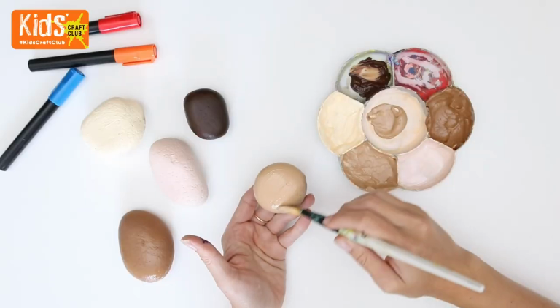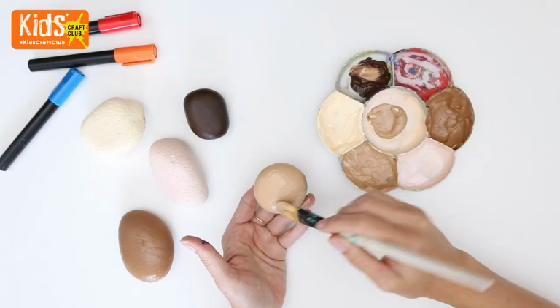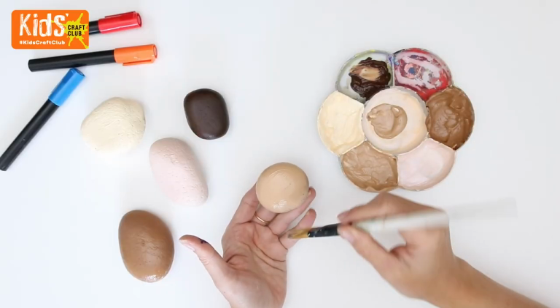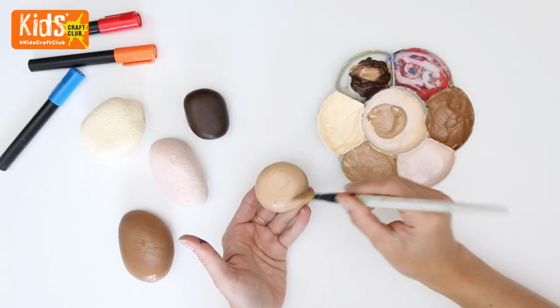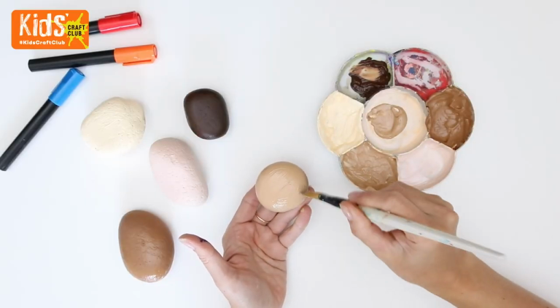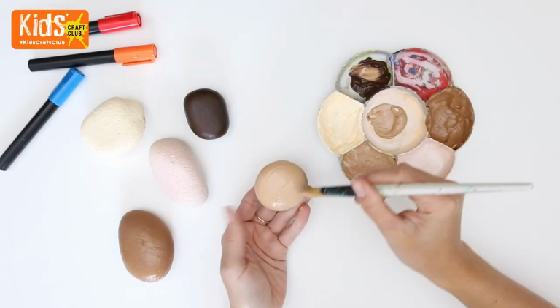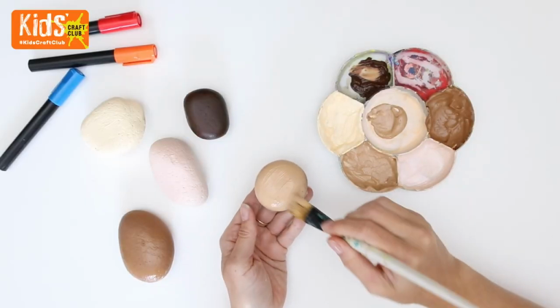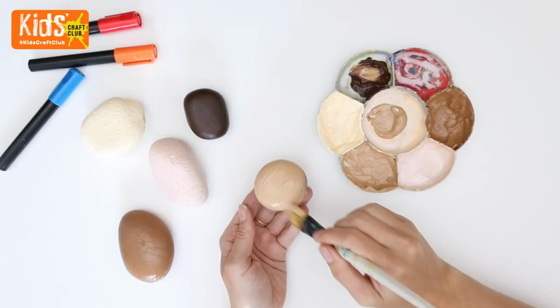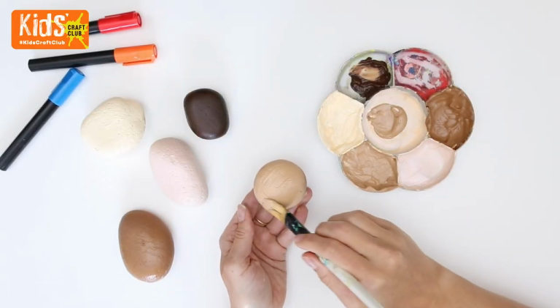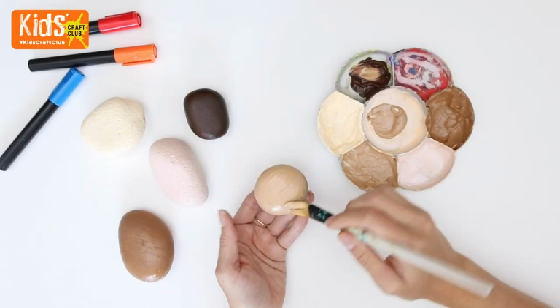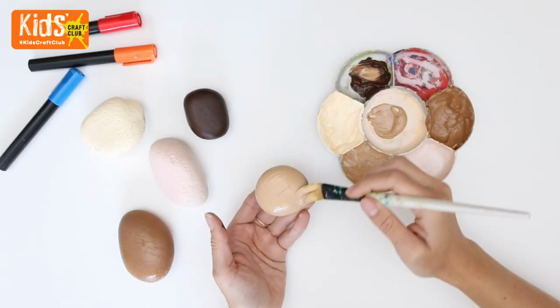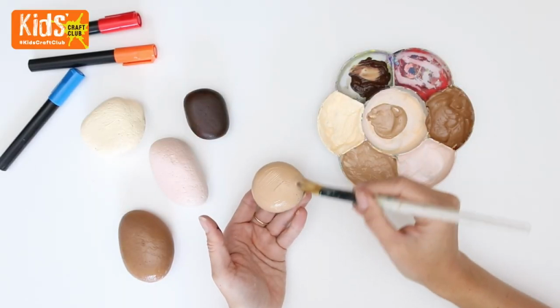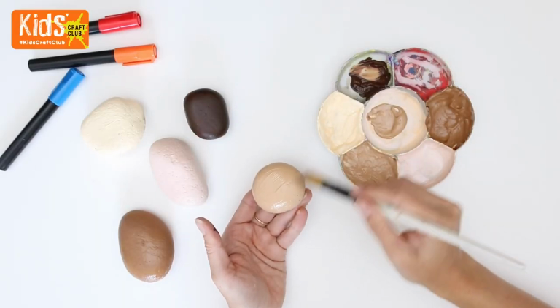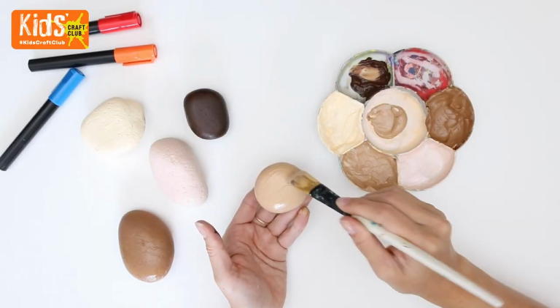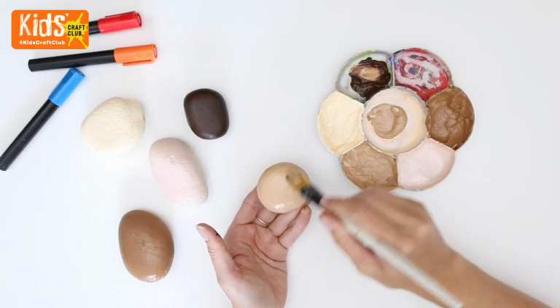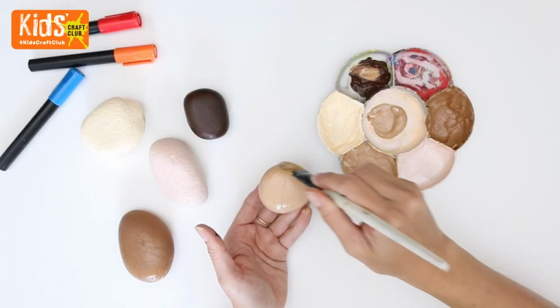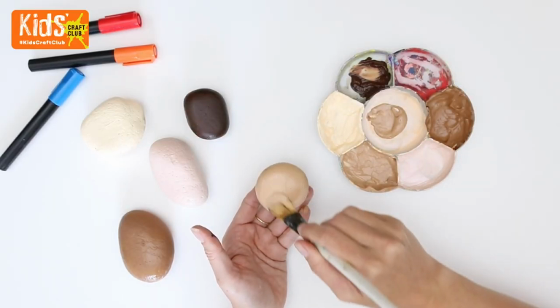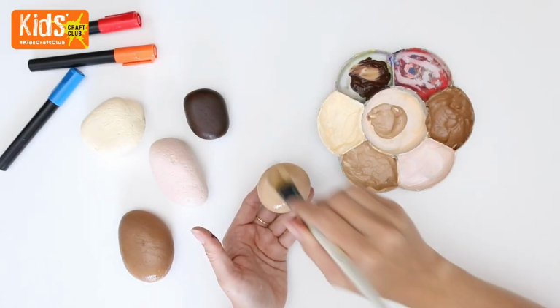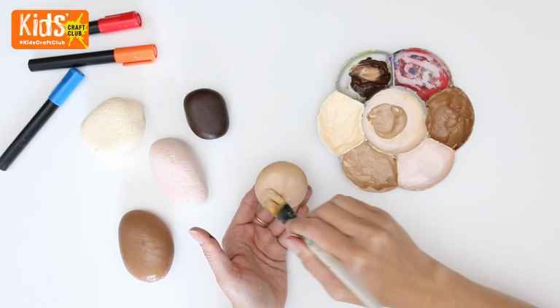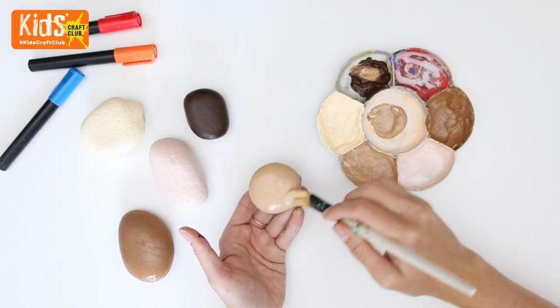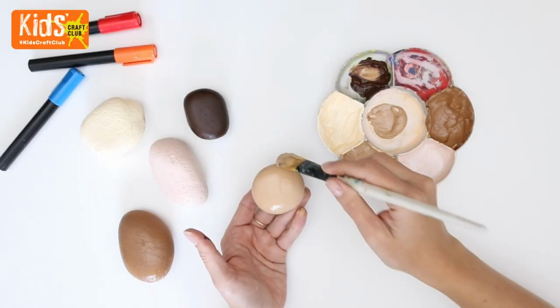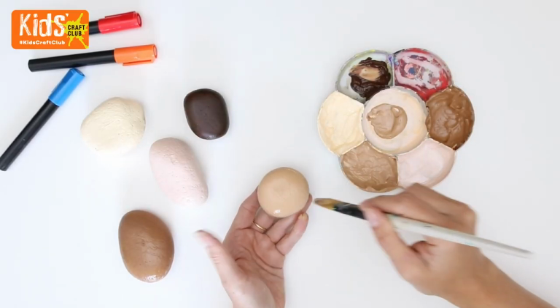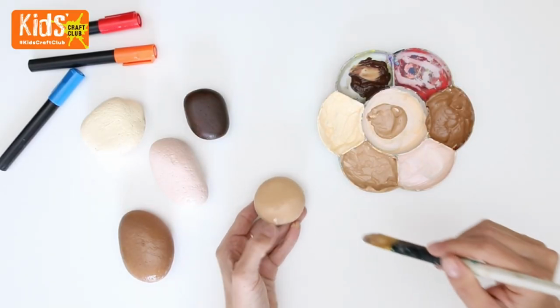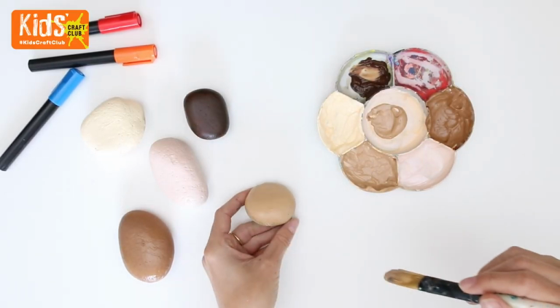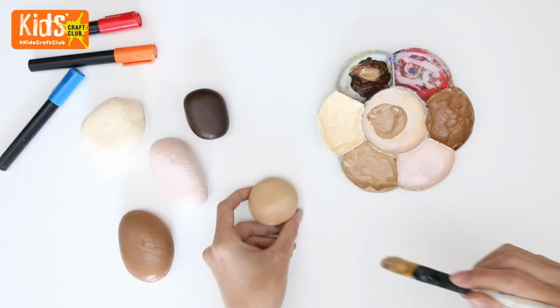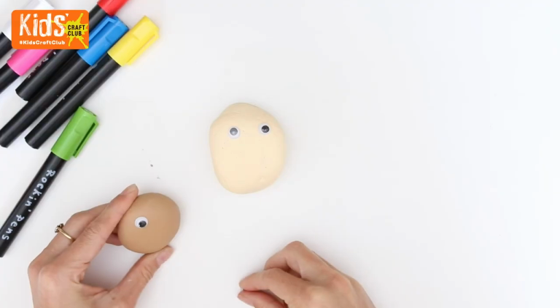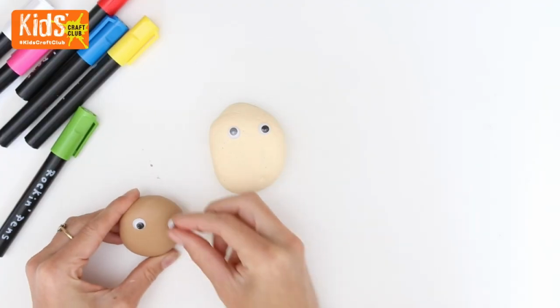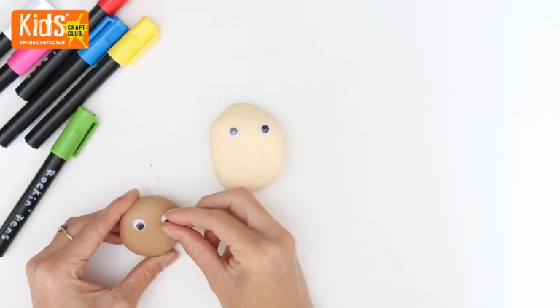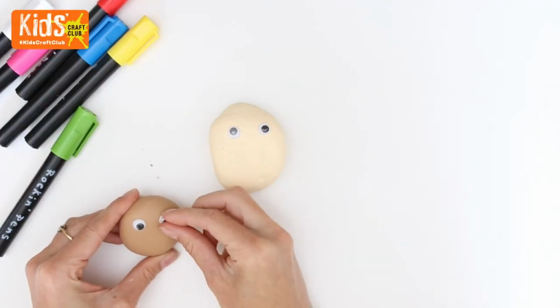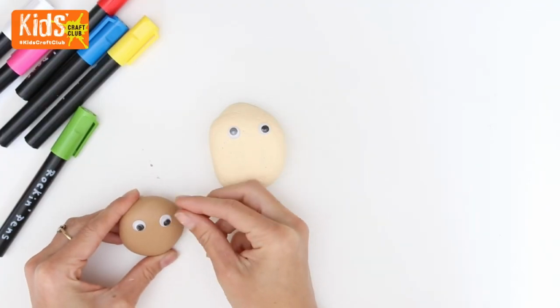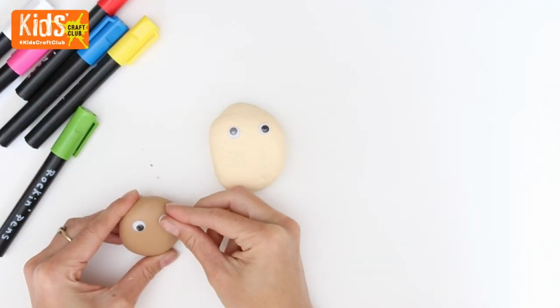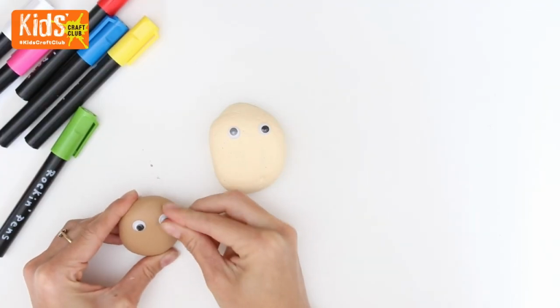Begin by painting a skin-coloured base coat onto your pebbles, leave them to dry, then add some wiggly eyes.